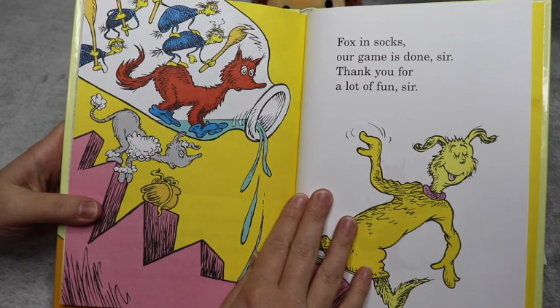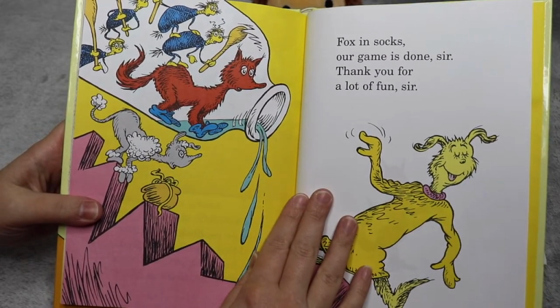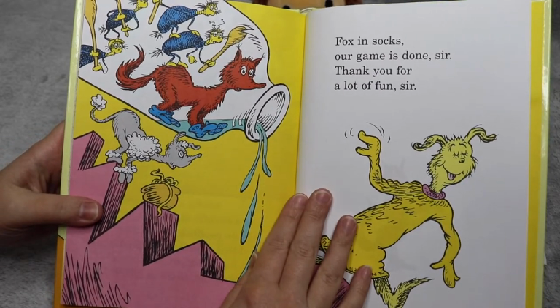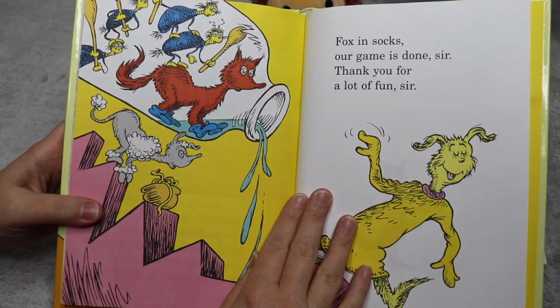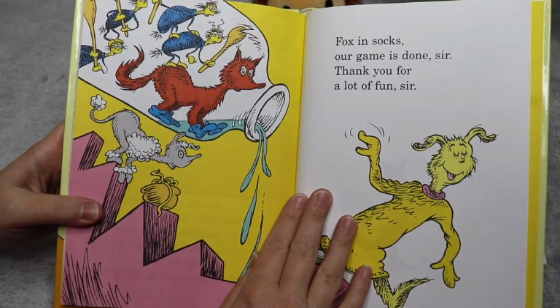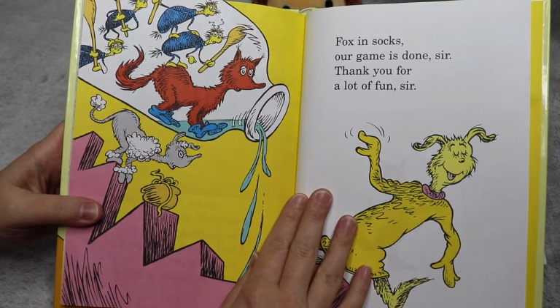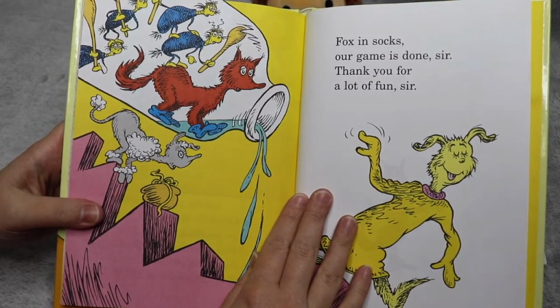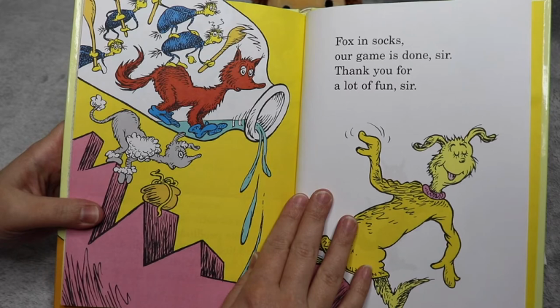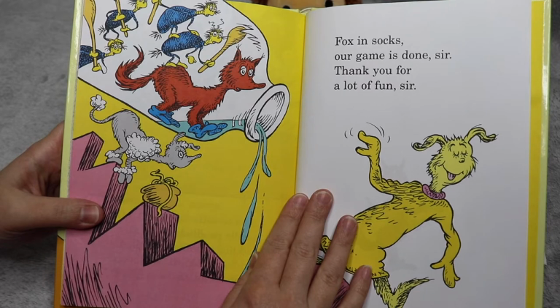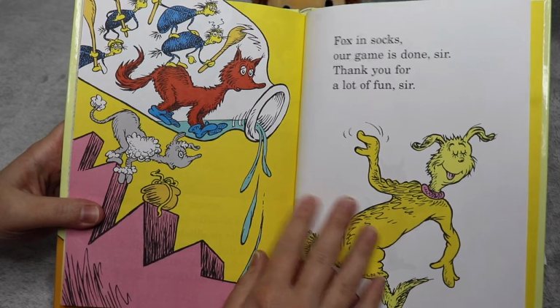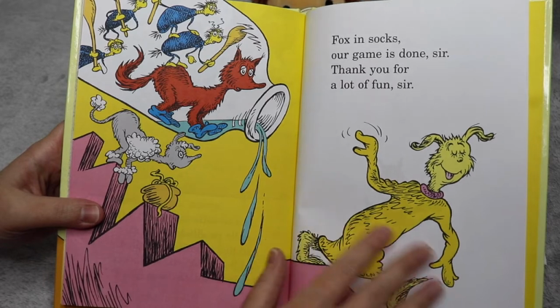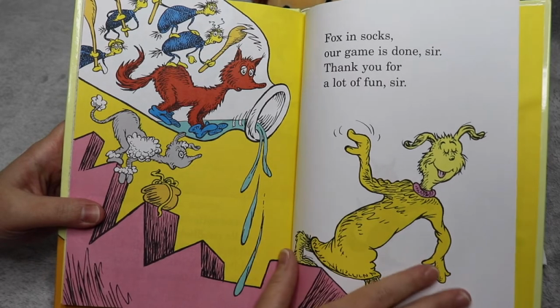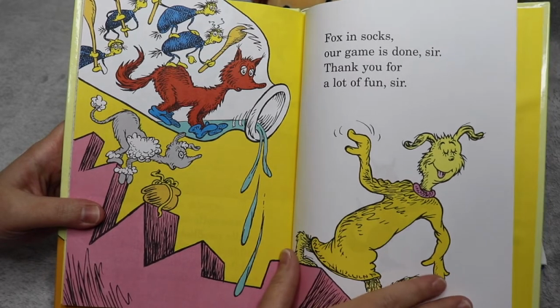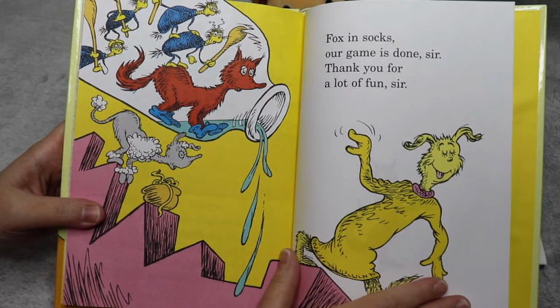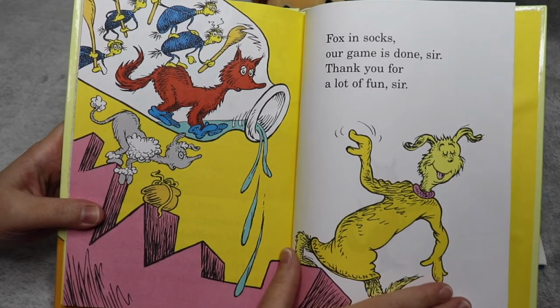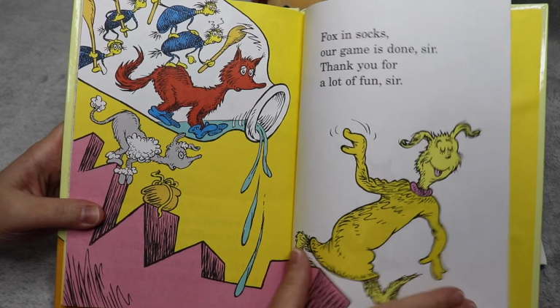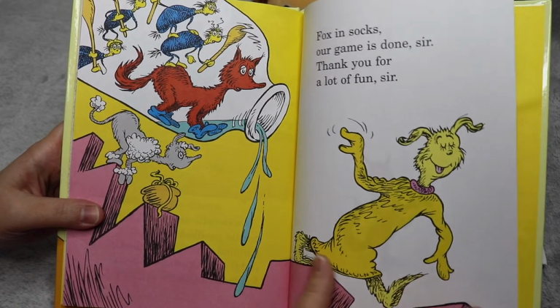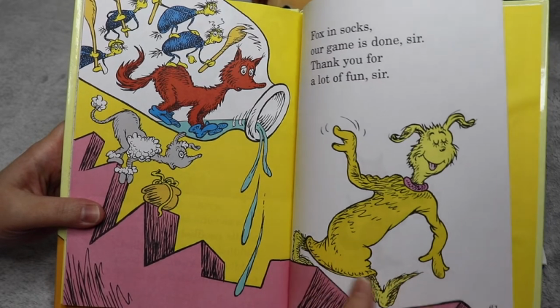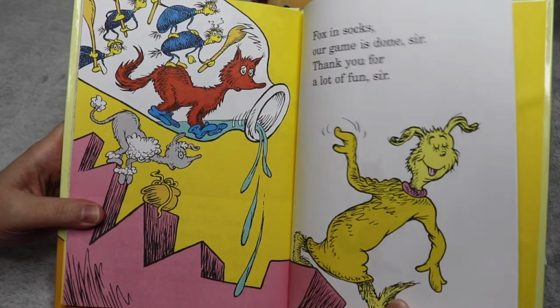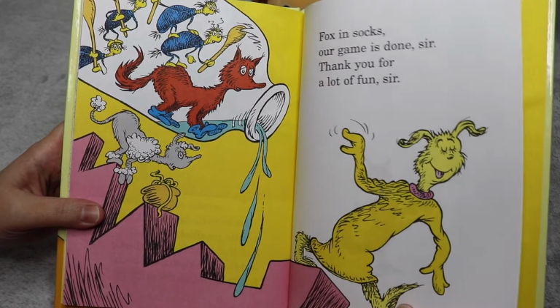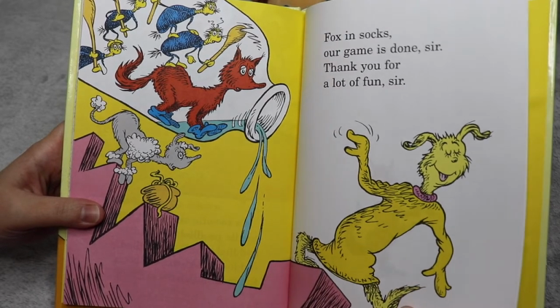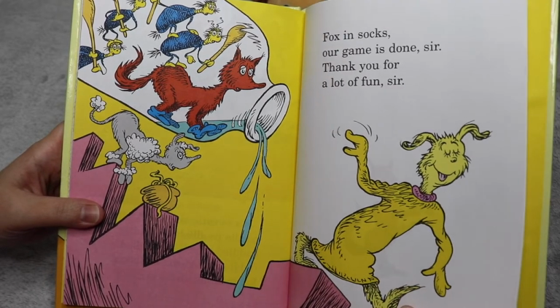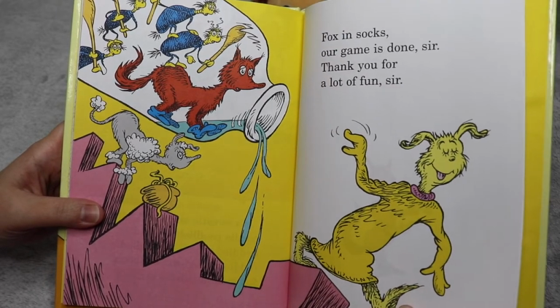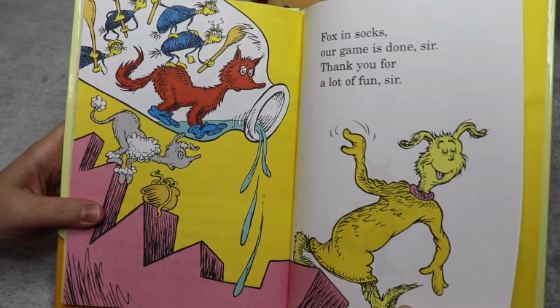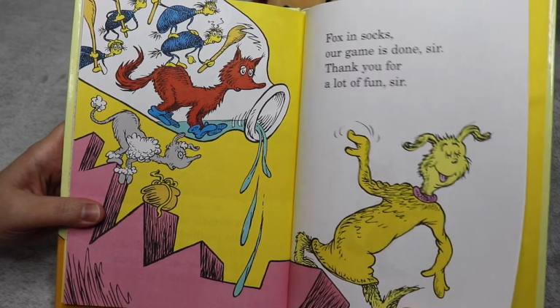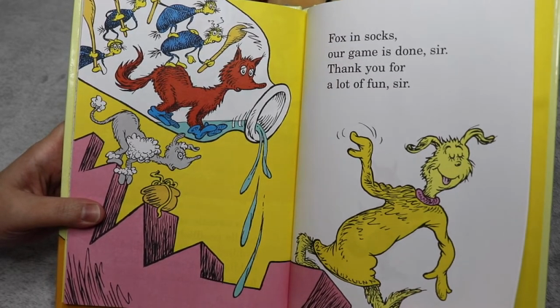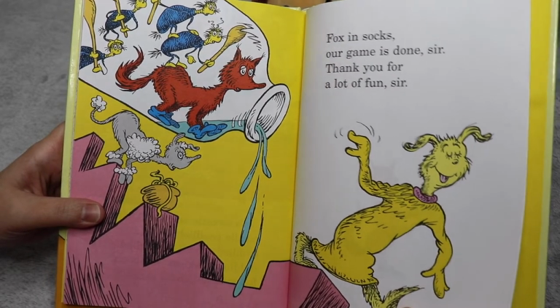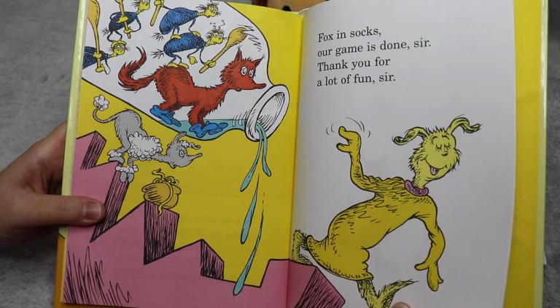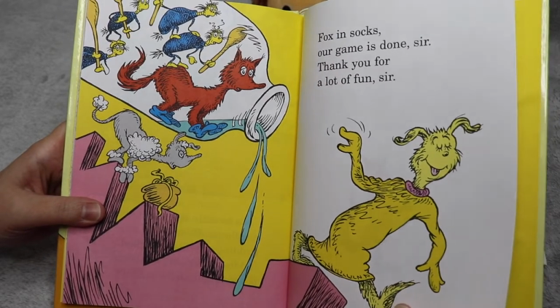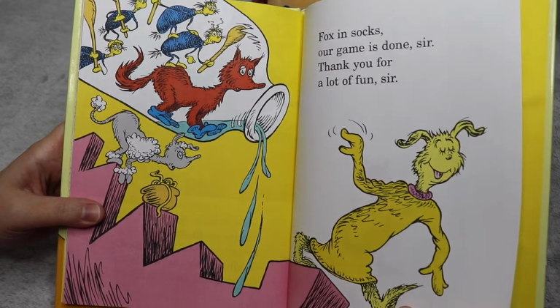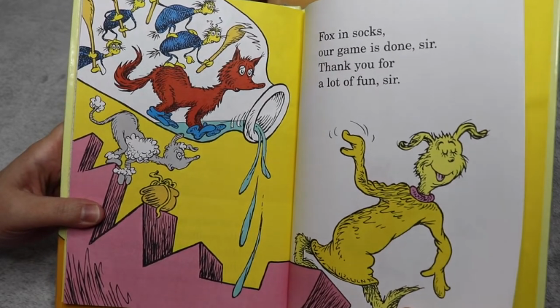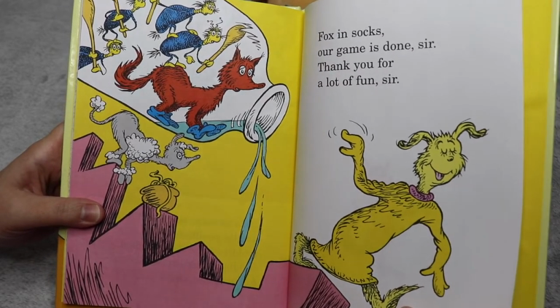Fox in Socks. Our game is done, sir. Thank you for a lot of fun, sir.